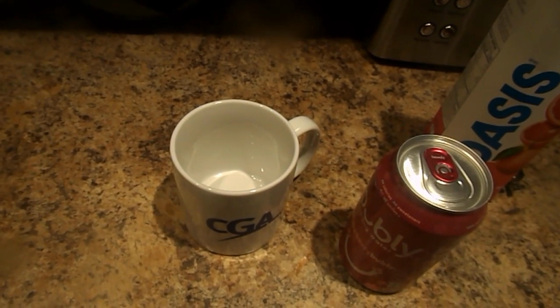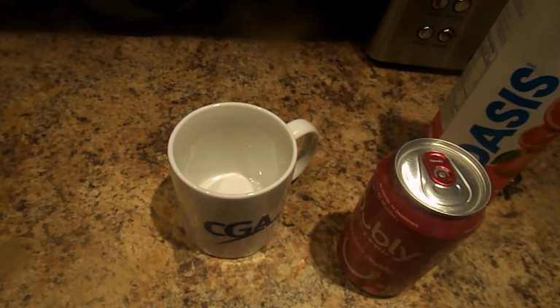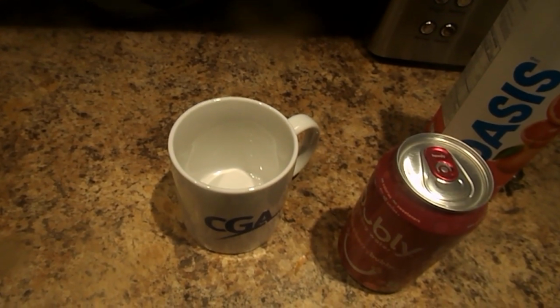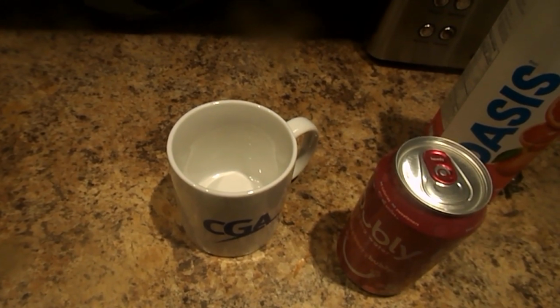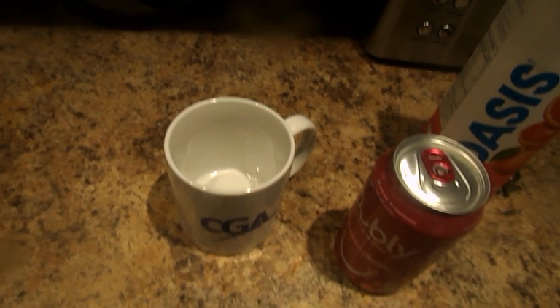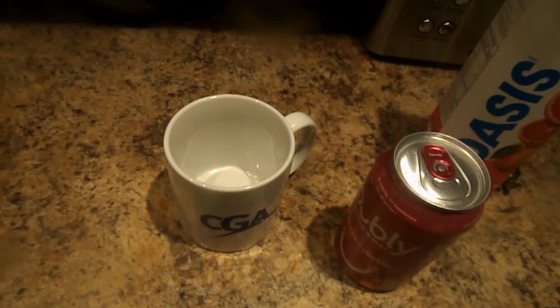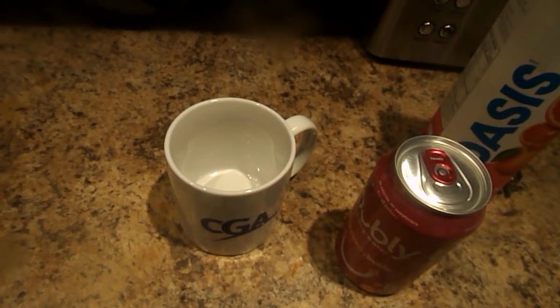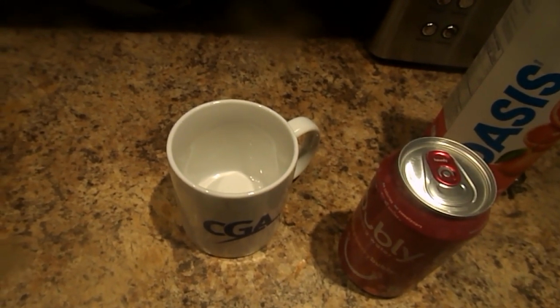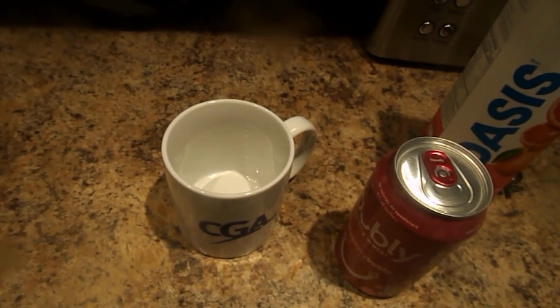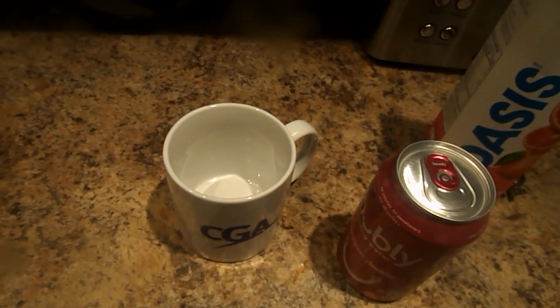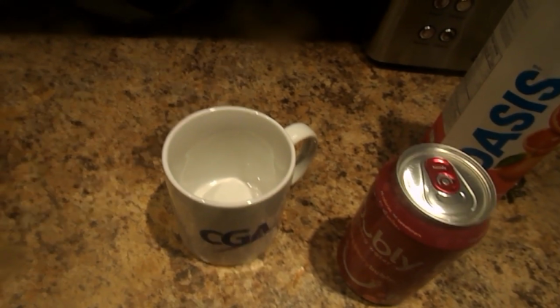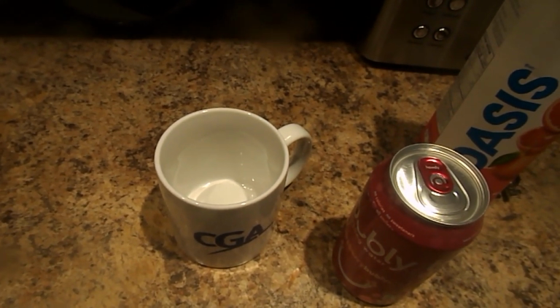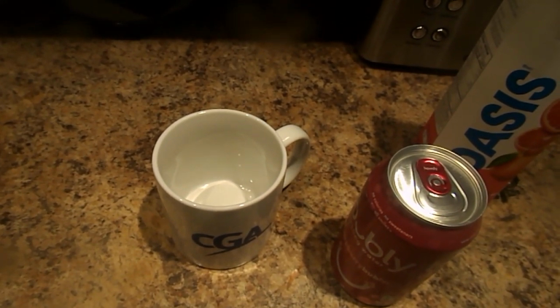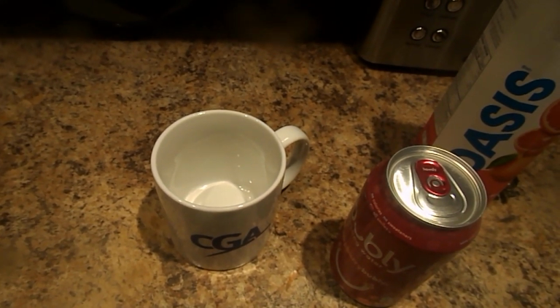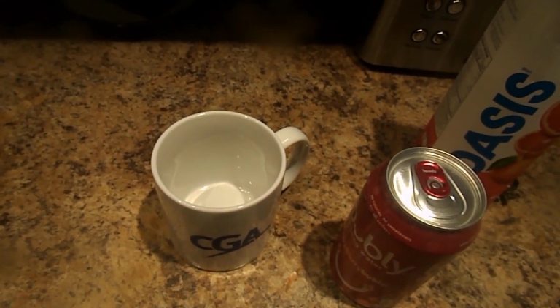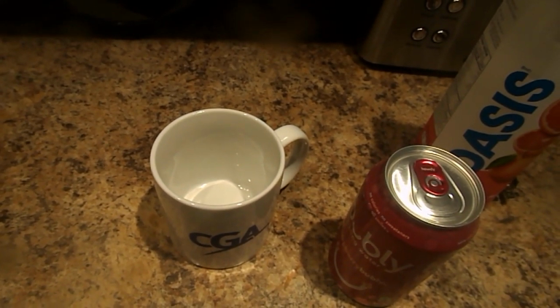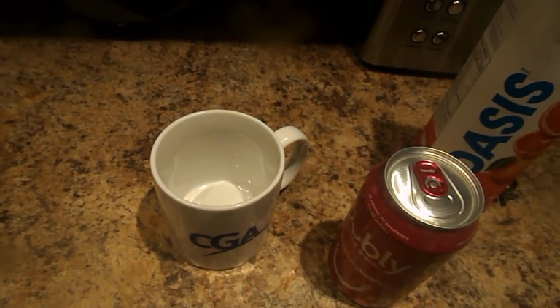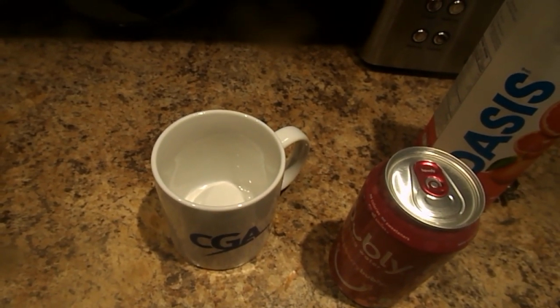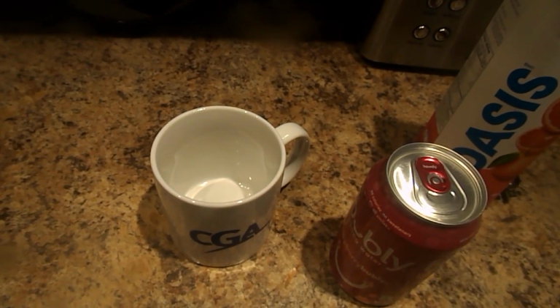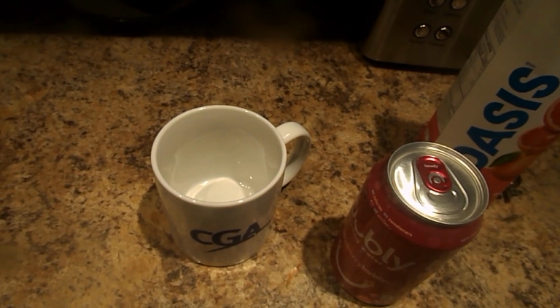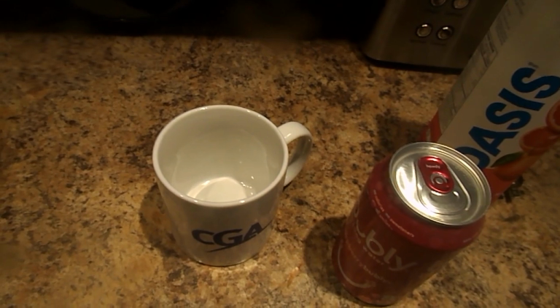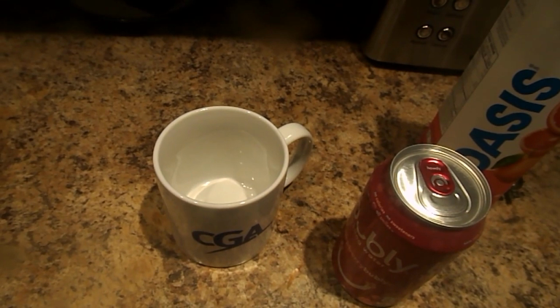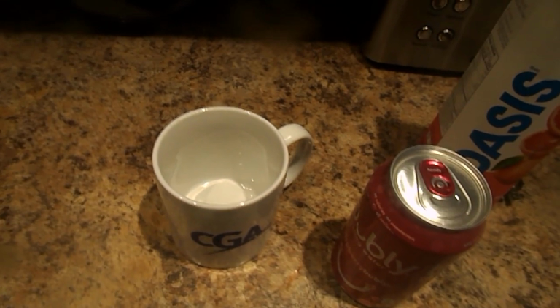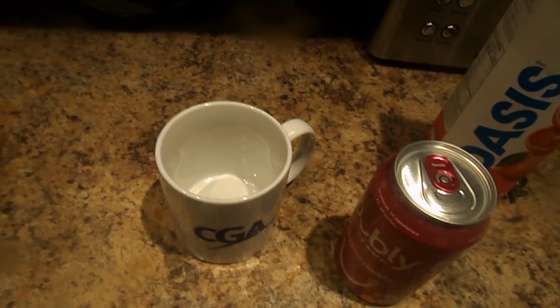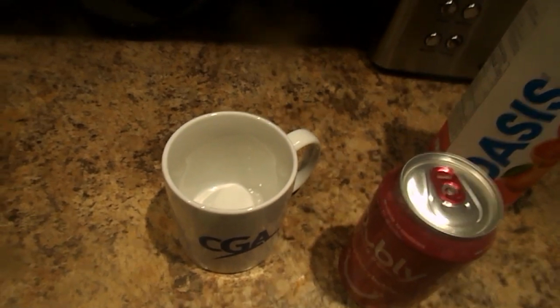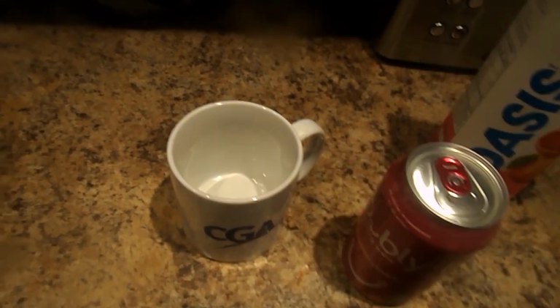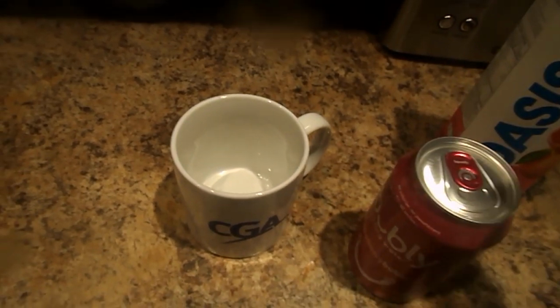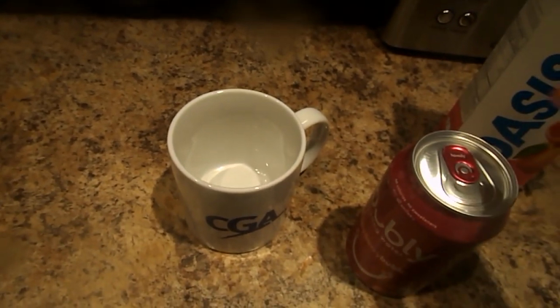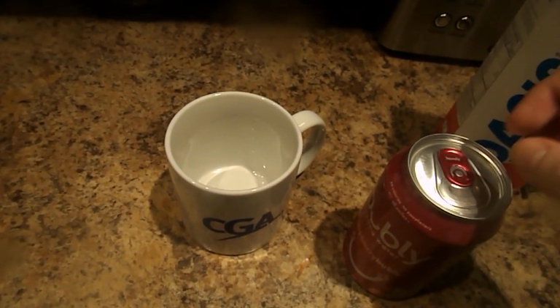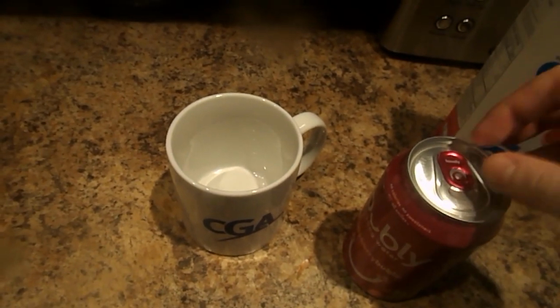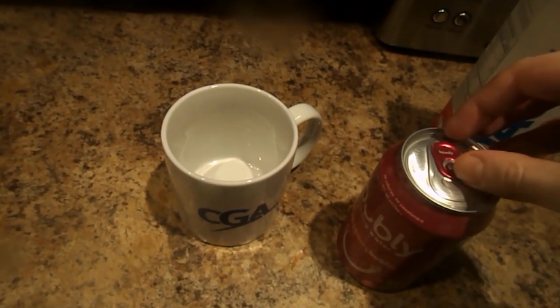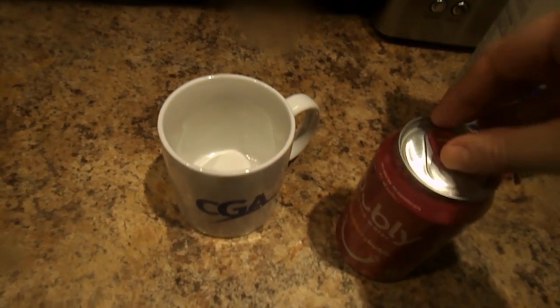Hello and welcome to my show. This is called How to Make Ruby Red Grapefruit Juice Raspberry.